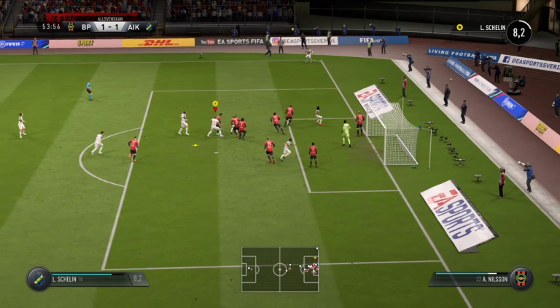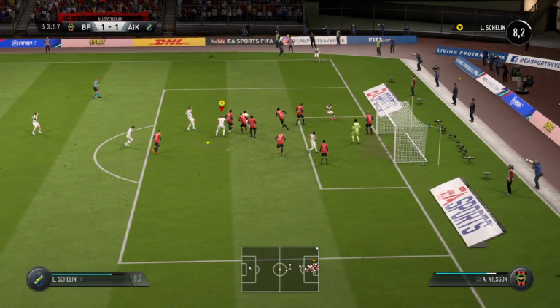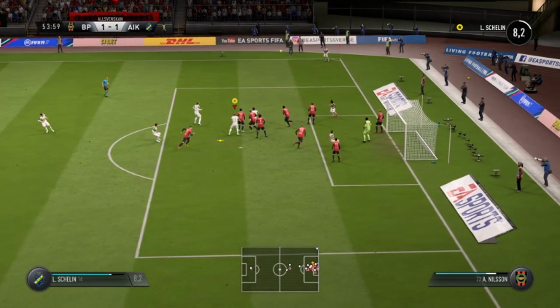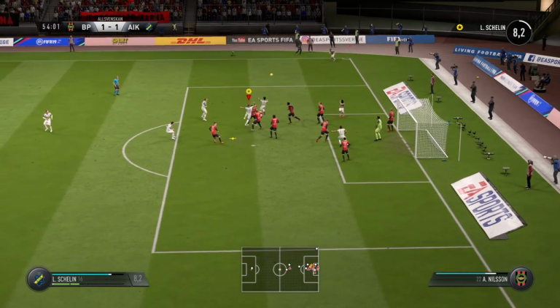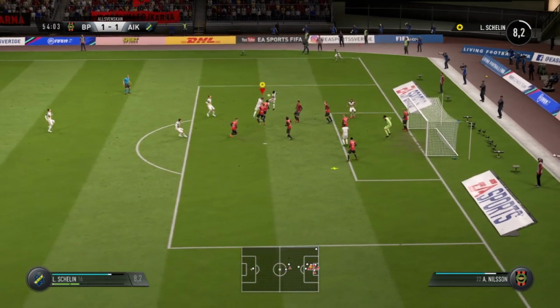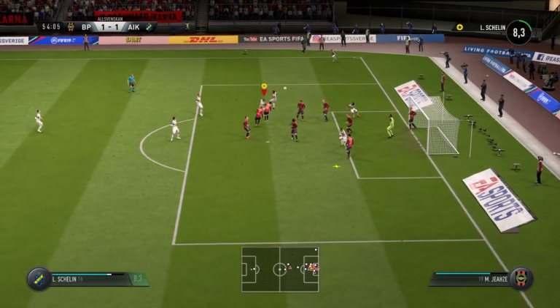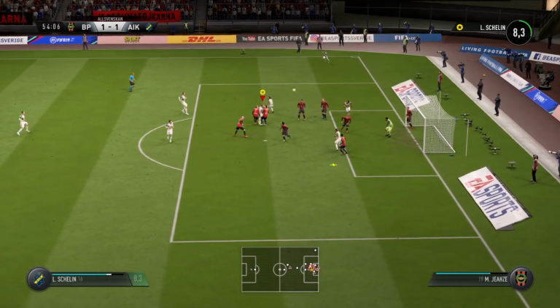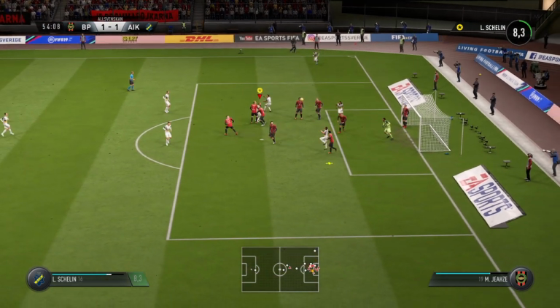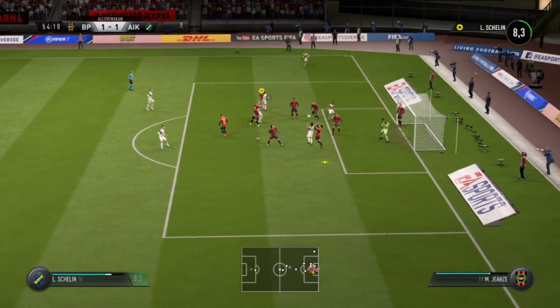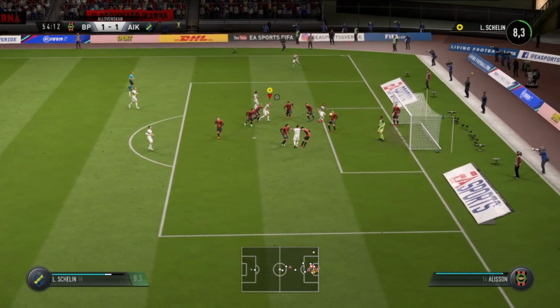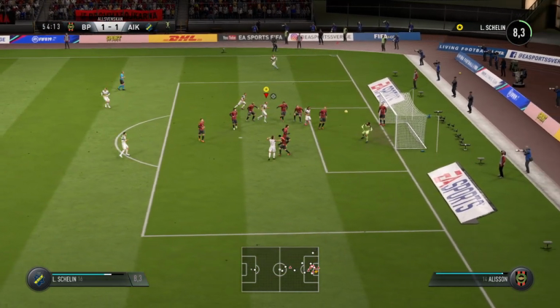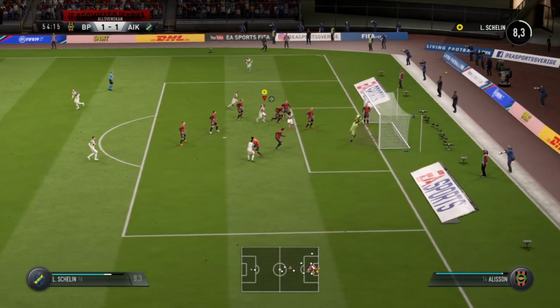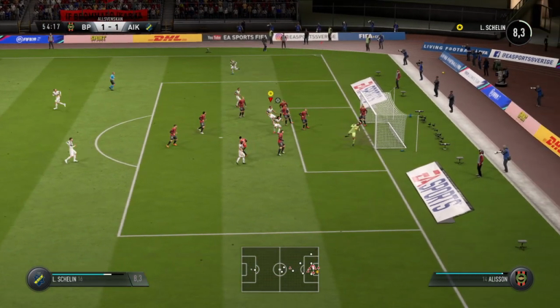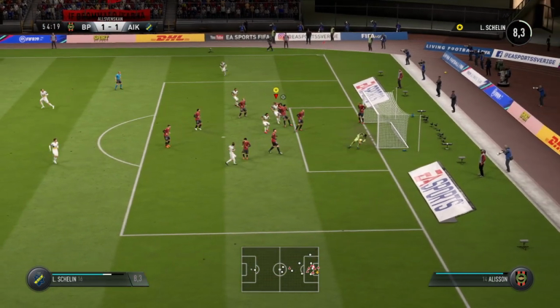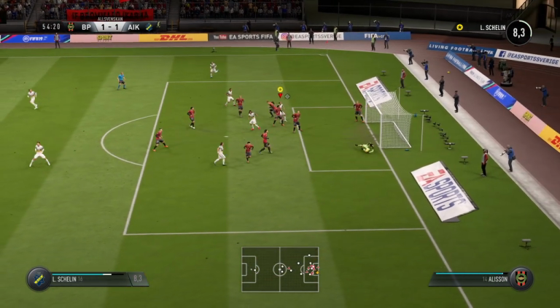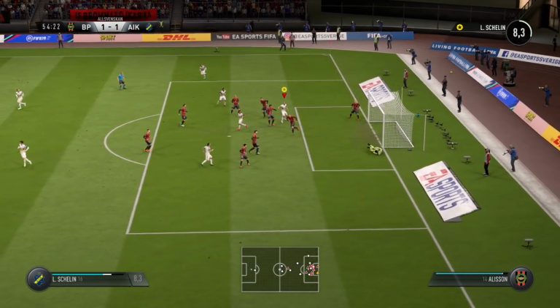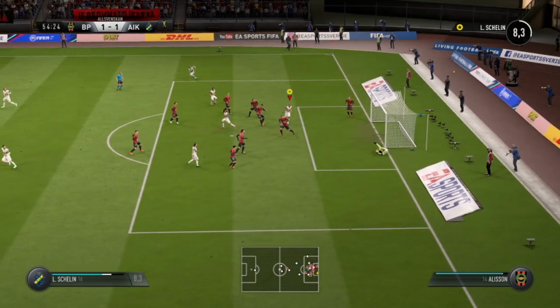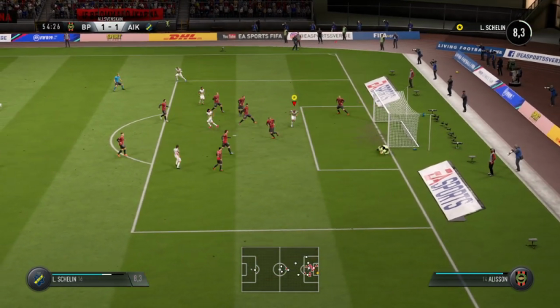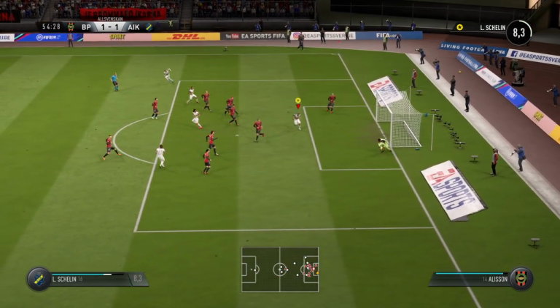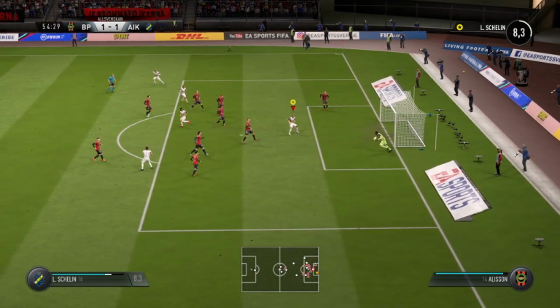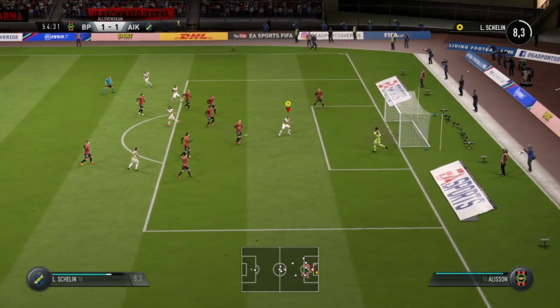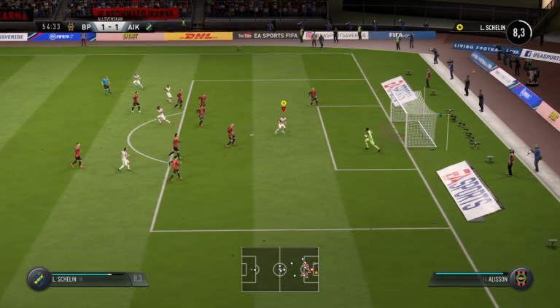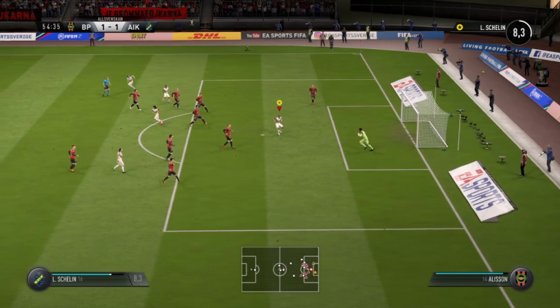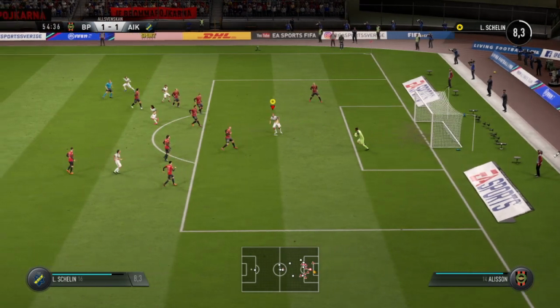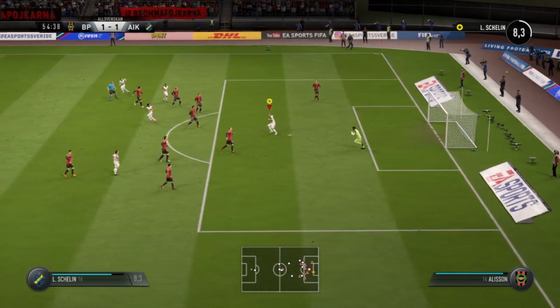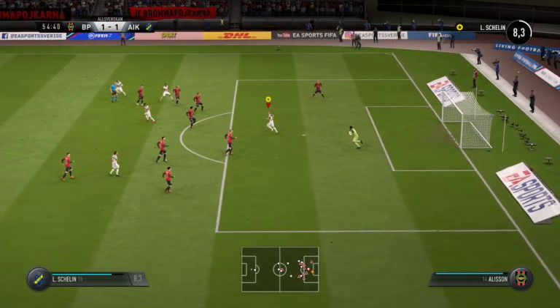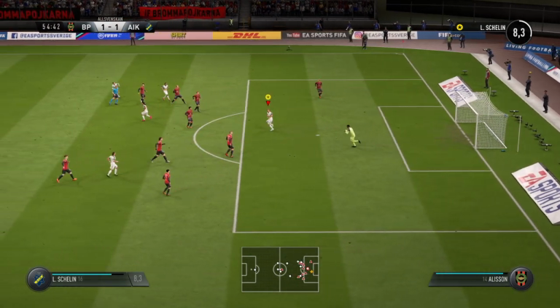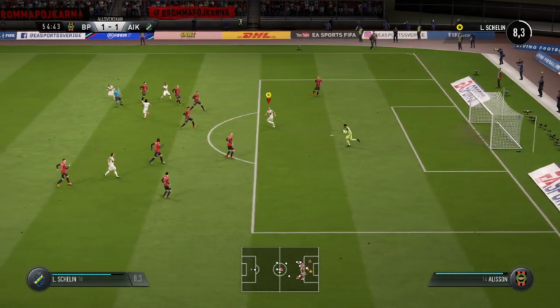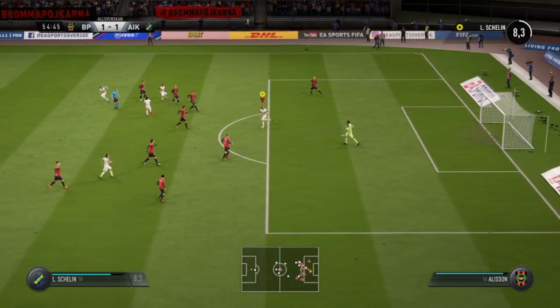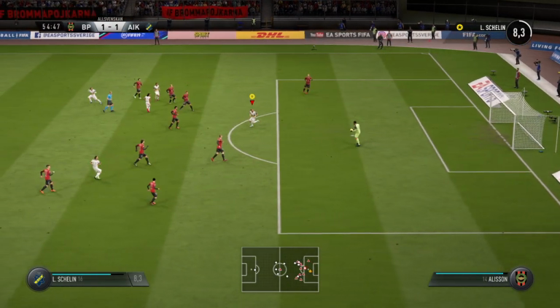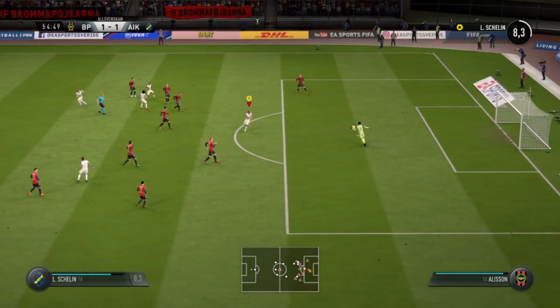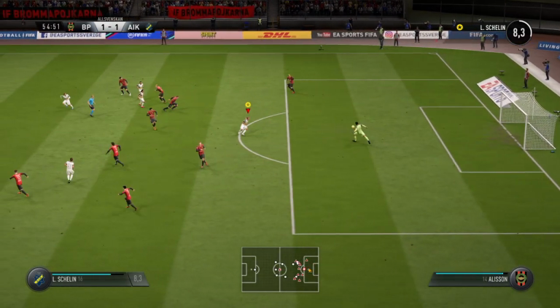Swung in from the corner. The goalkeeper with a textbook save and keeps the ball in his grasp.